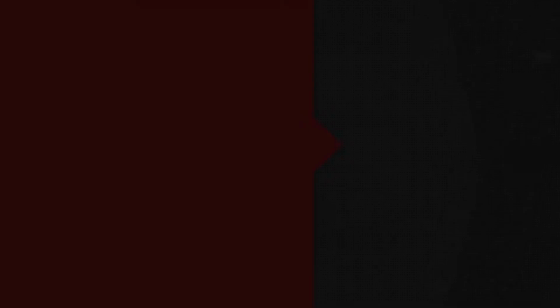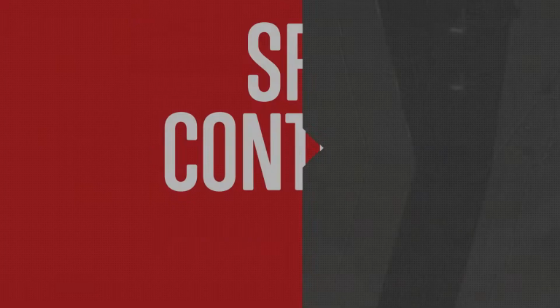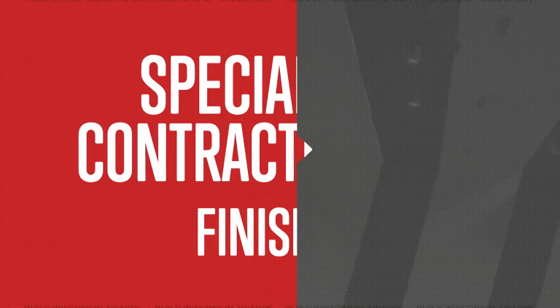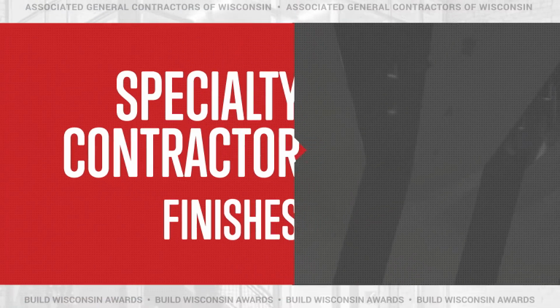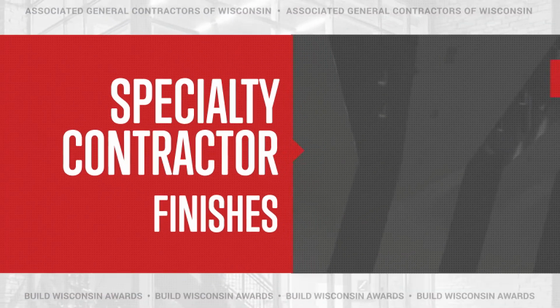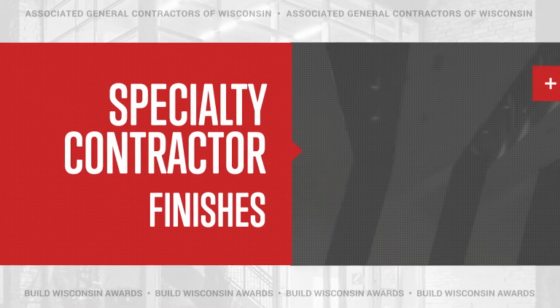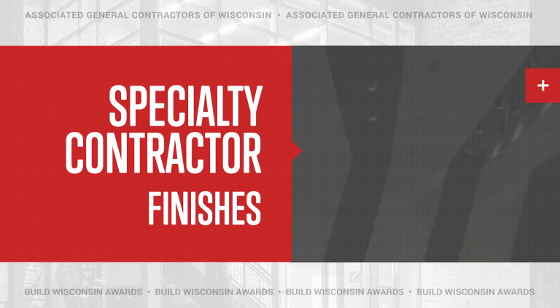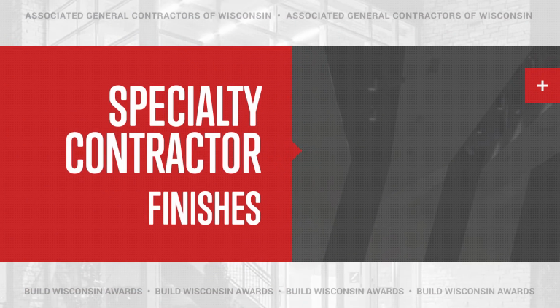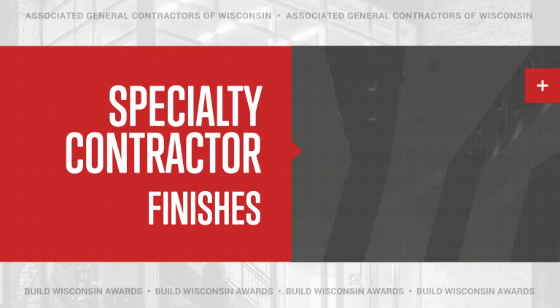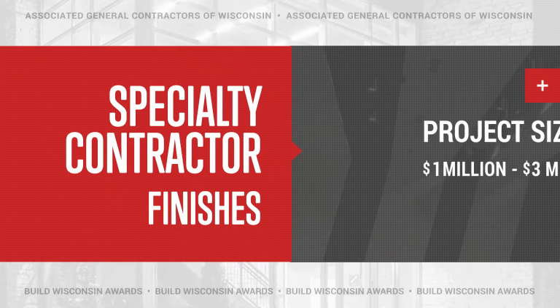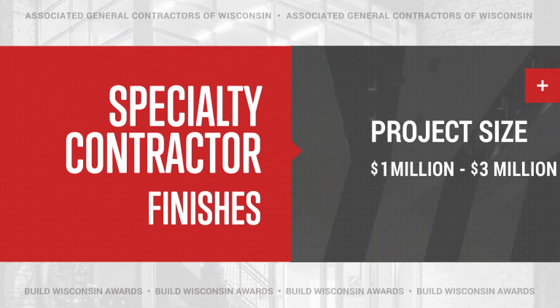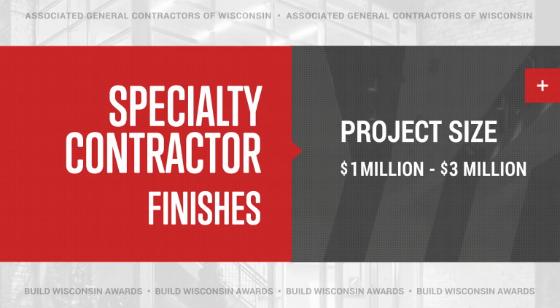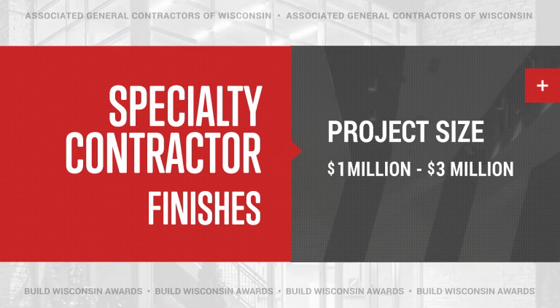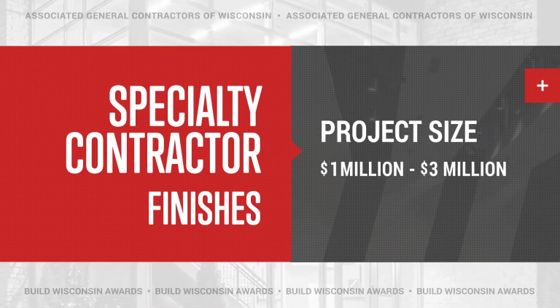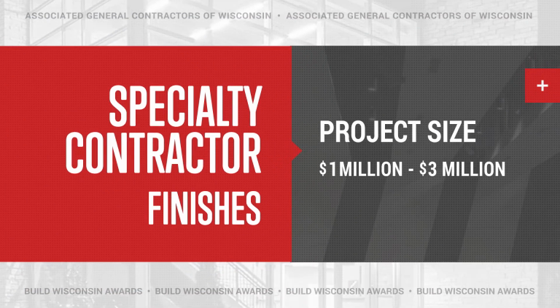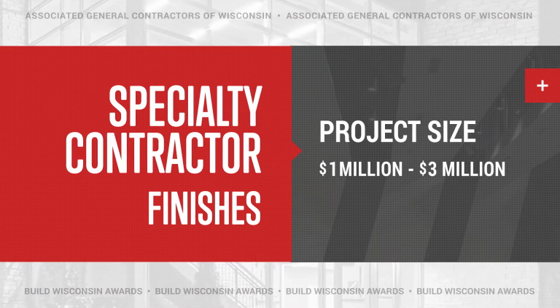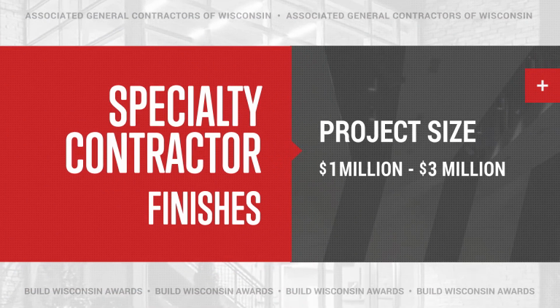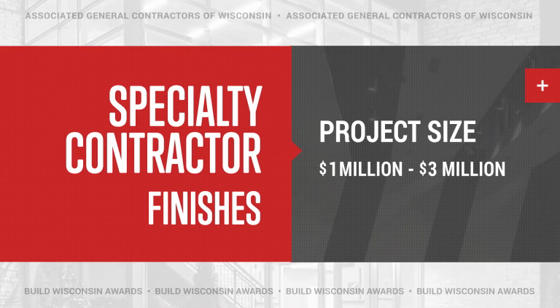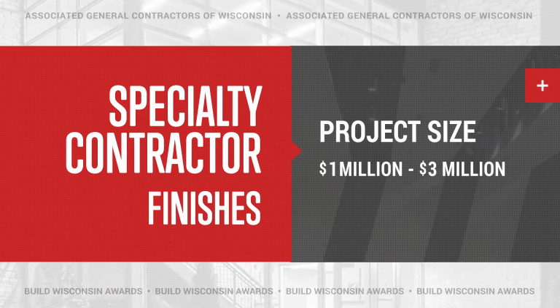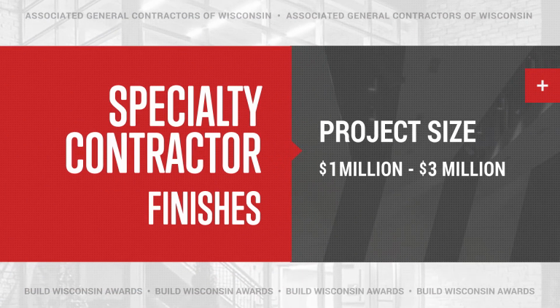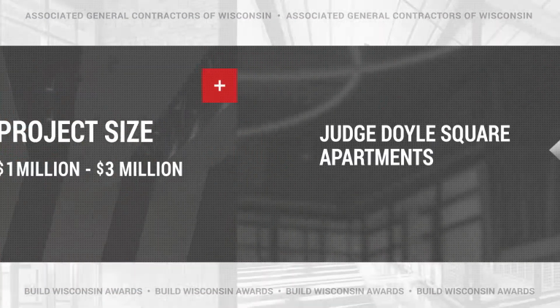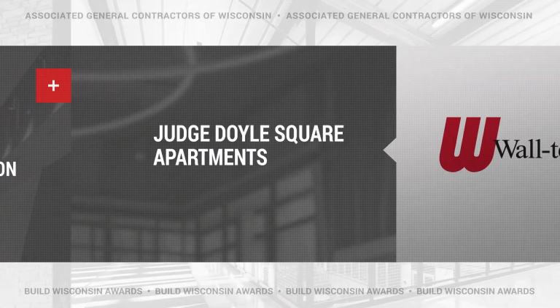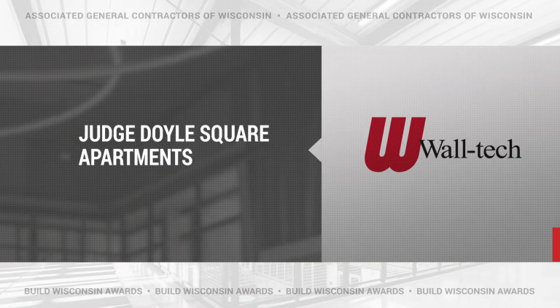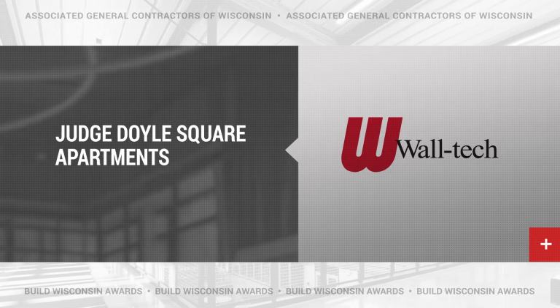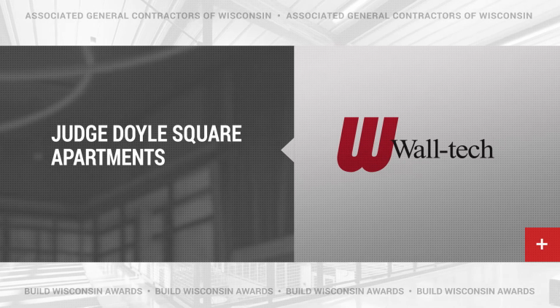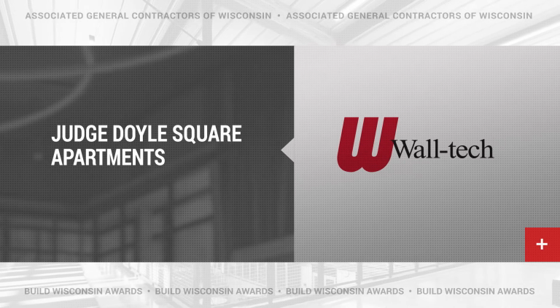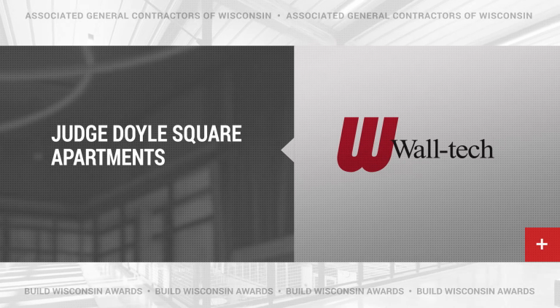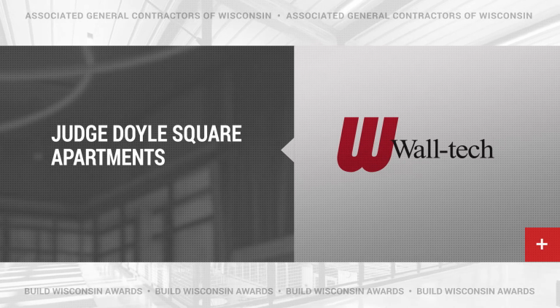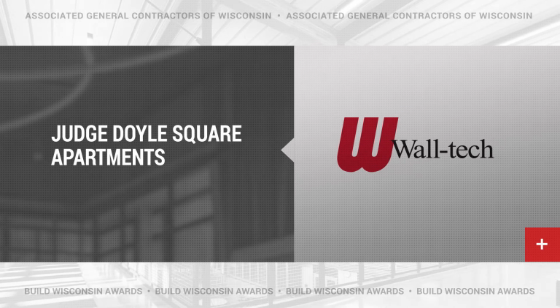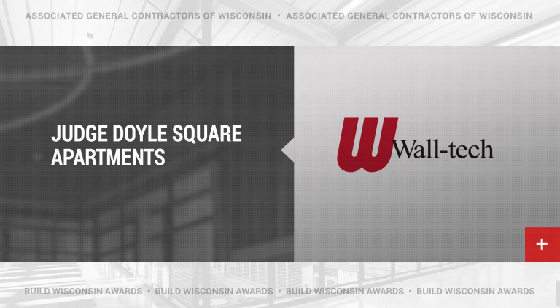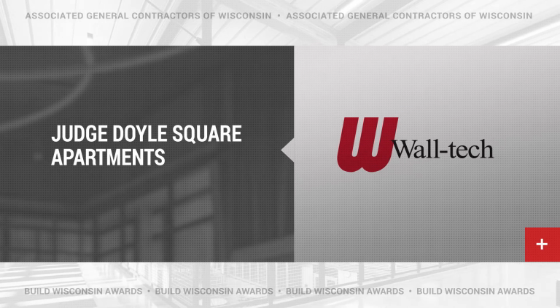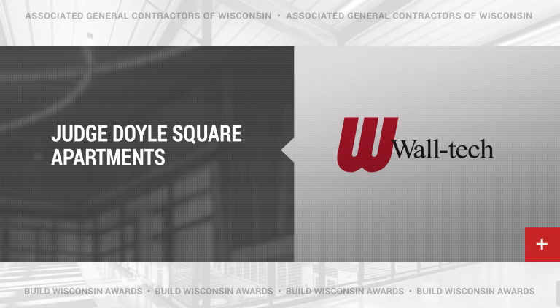The next award in this category is project size 1 million to 3 million: Judge Doyle Square Apartments, WALTEC.